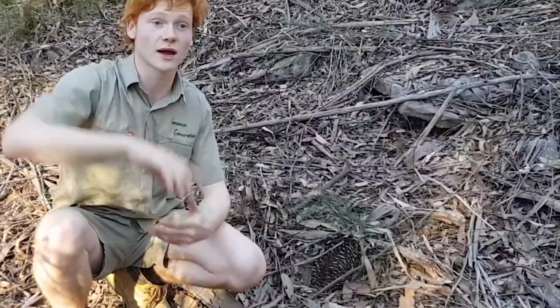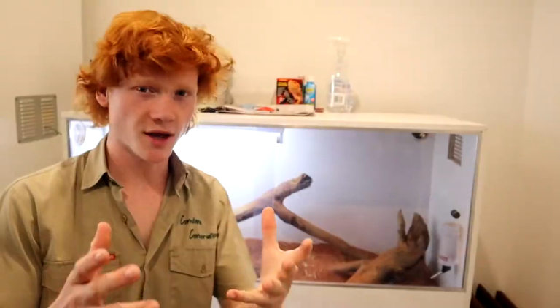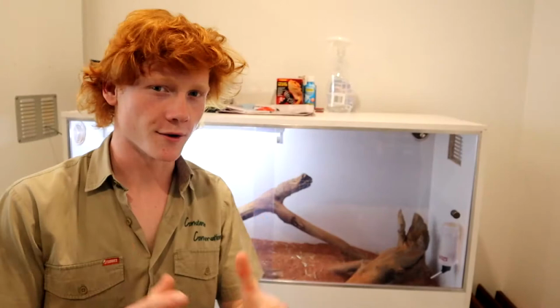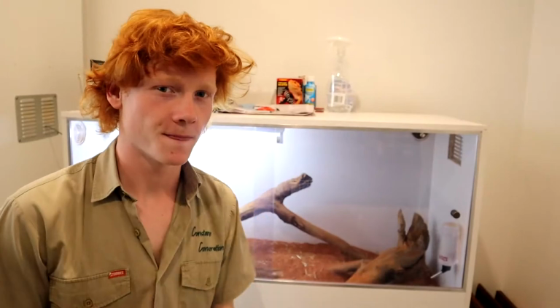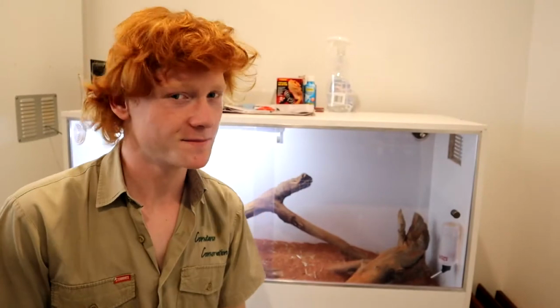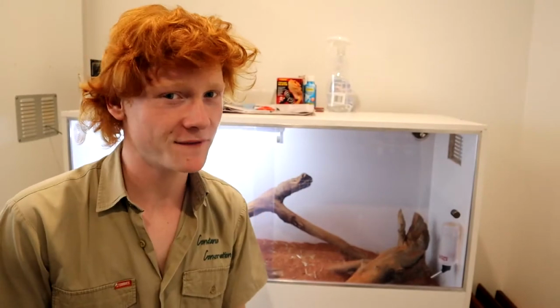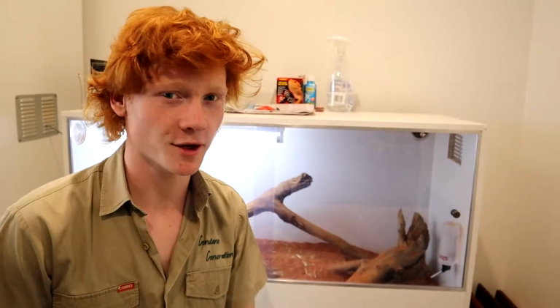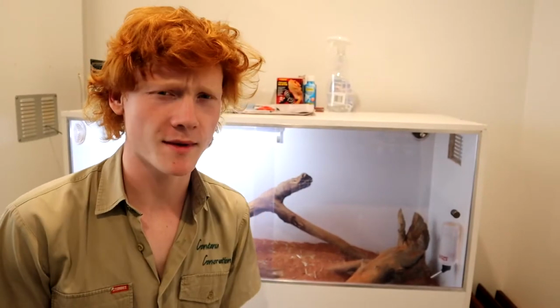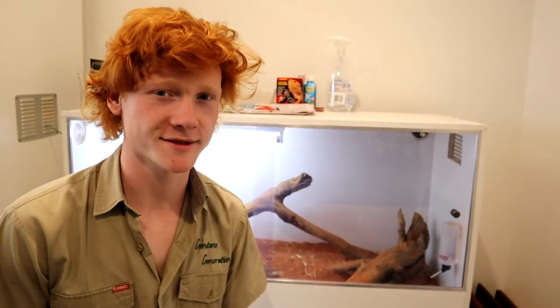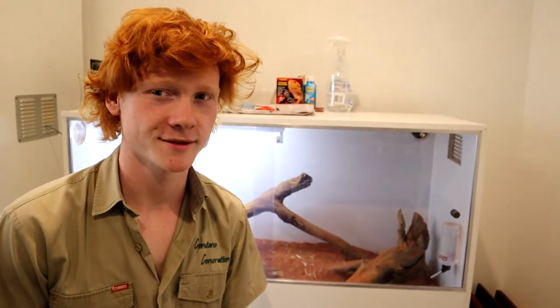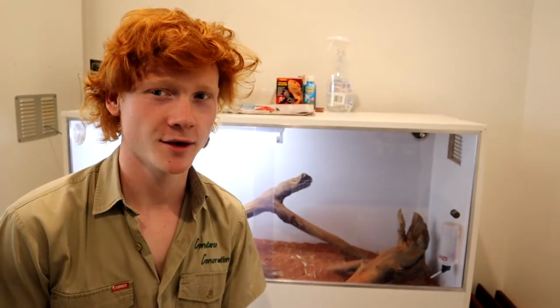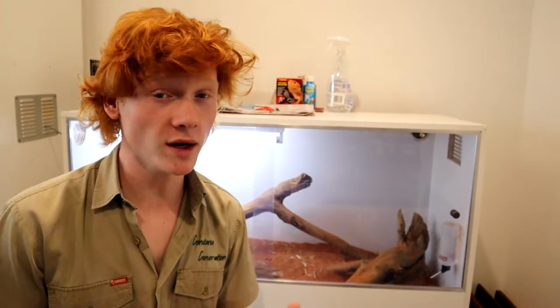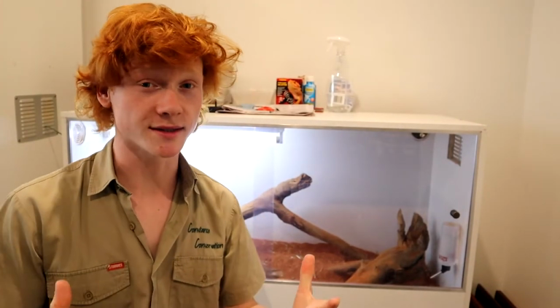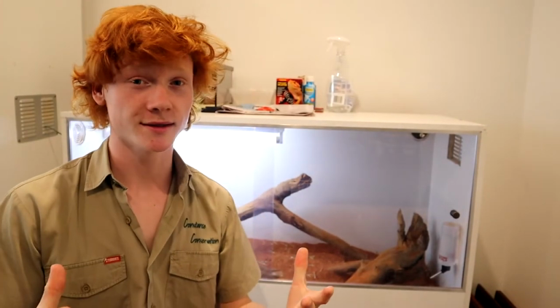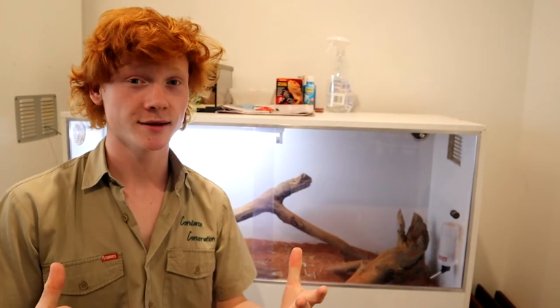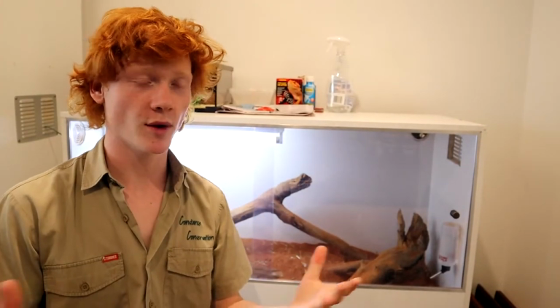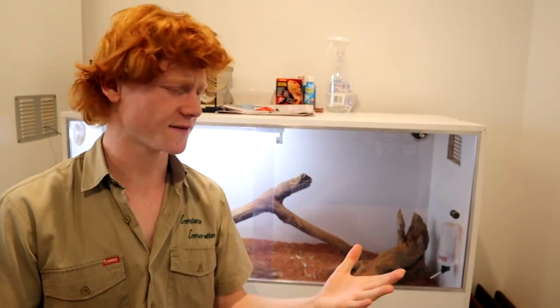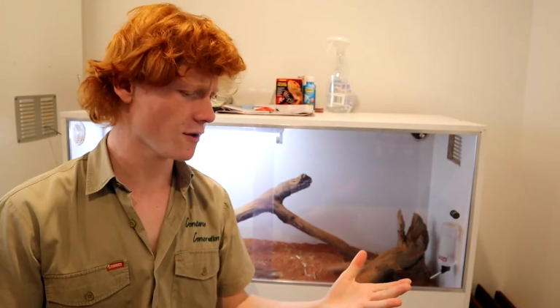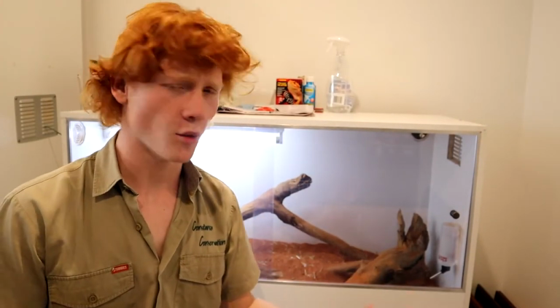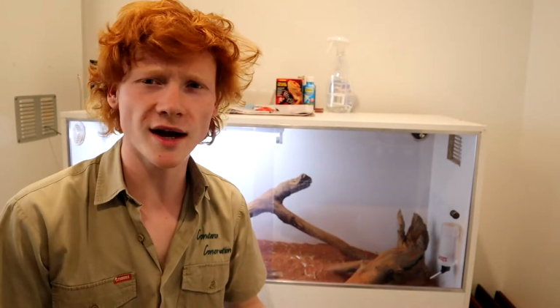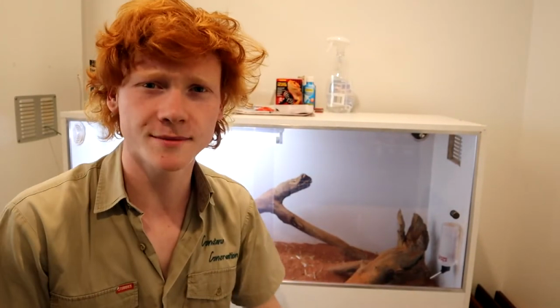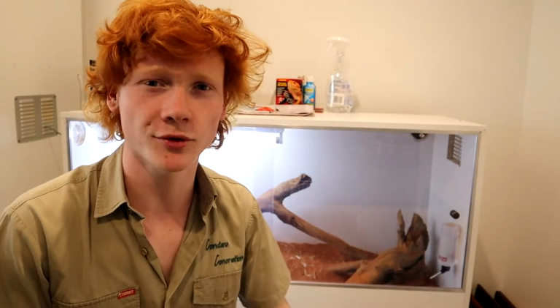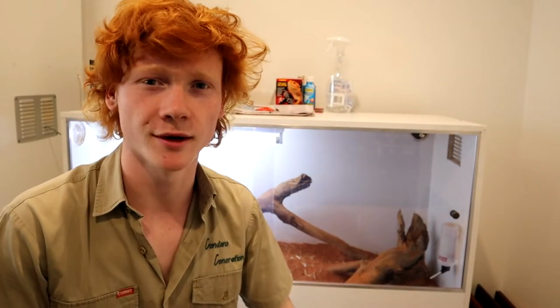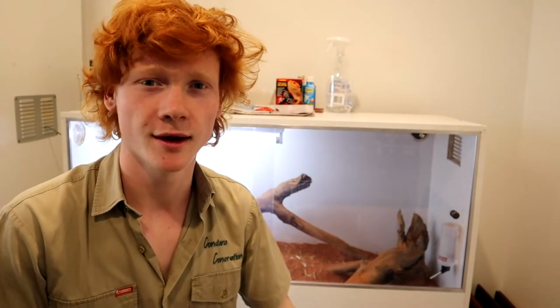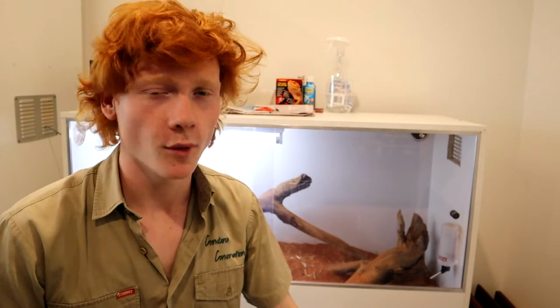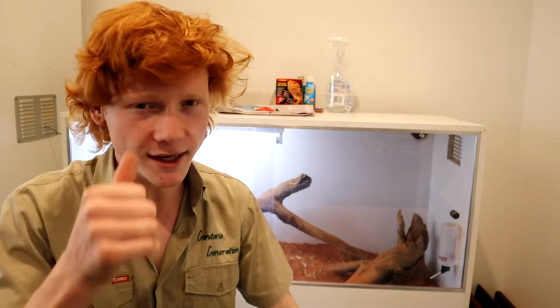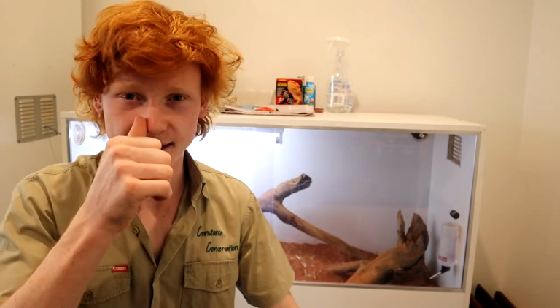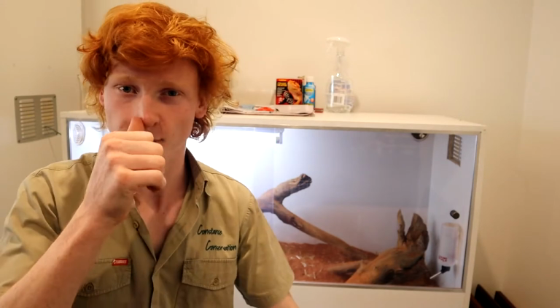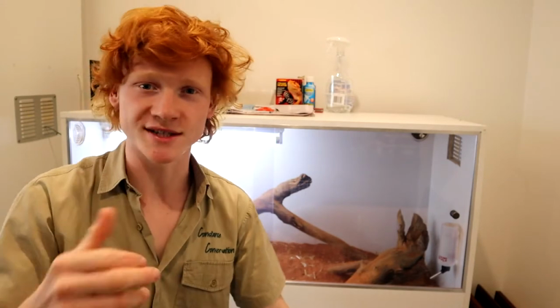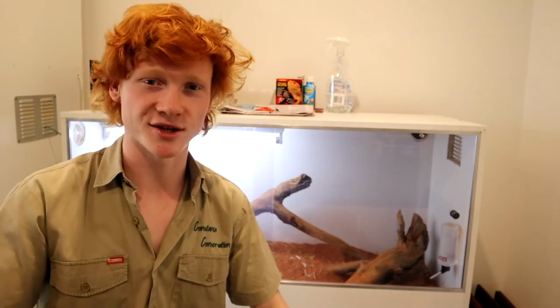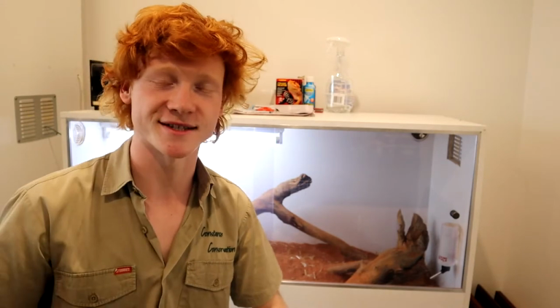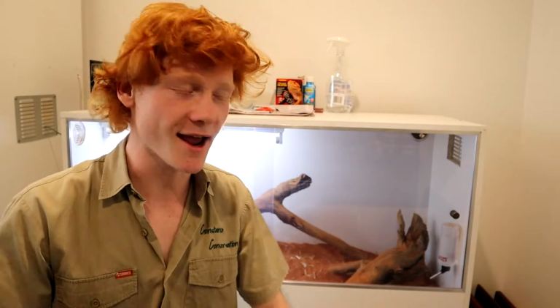So, the Spinifex hopping mouse — what is it? Where's it from? Why is it important? Well, we're going to answer most of these questions today.